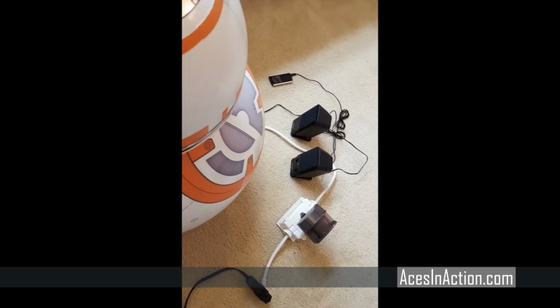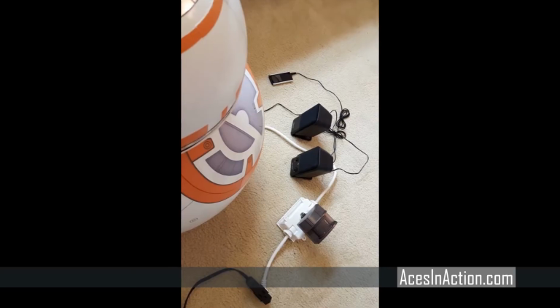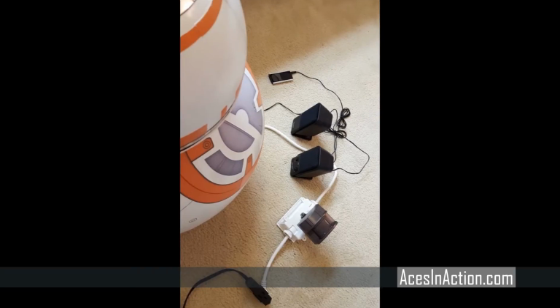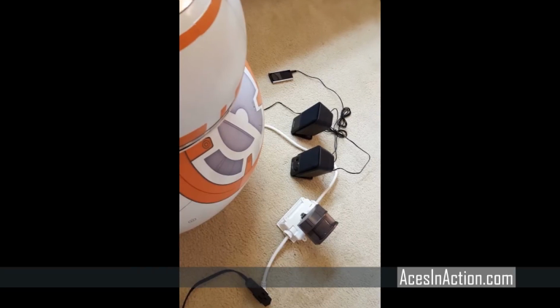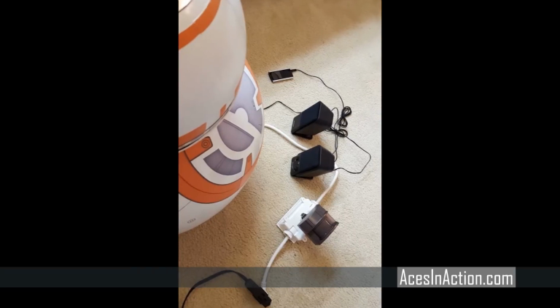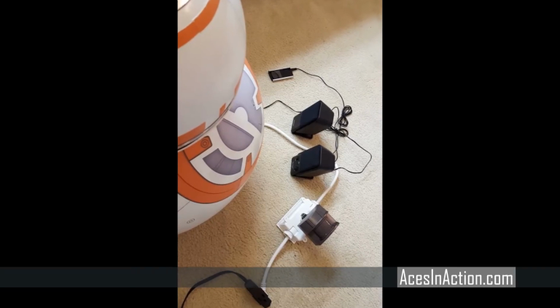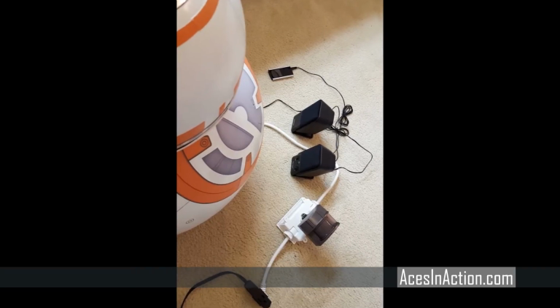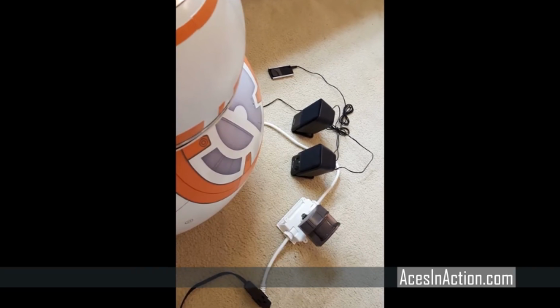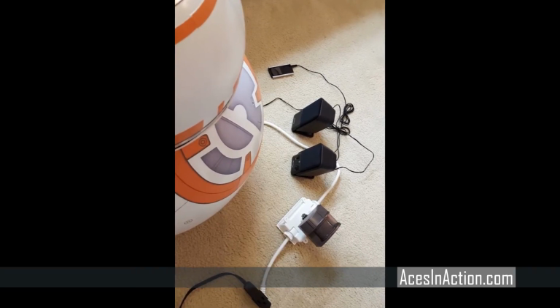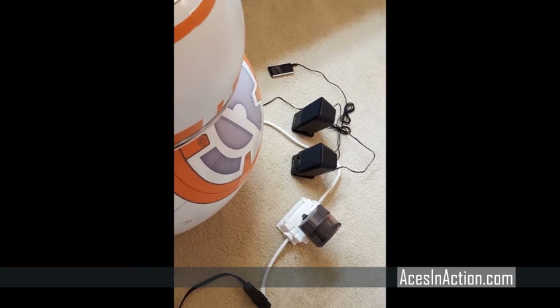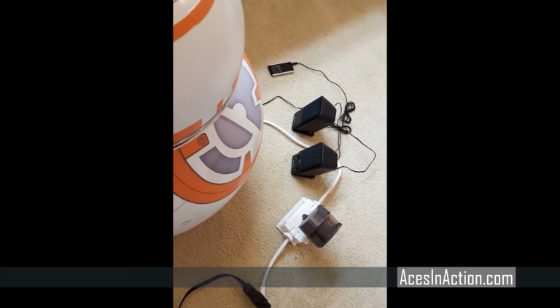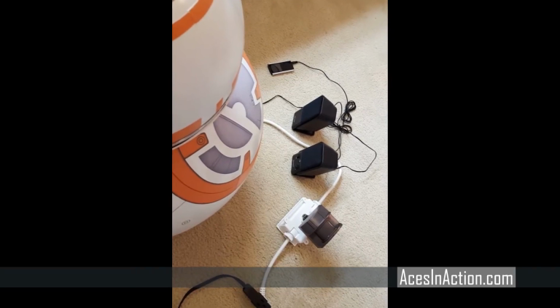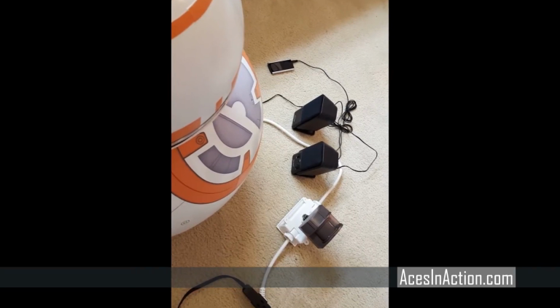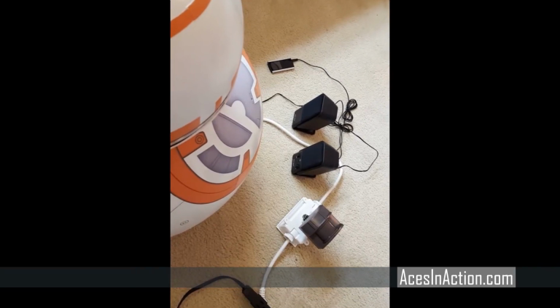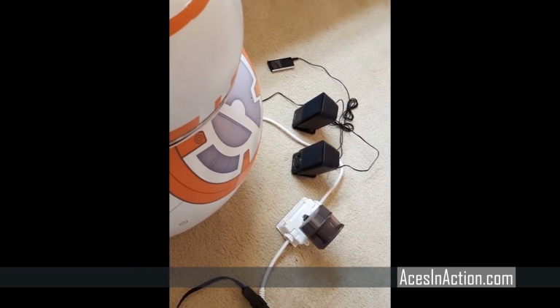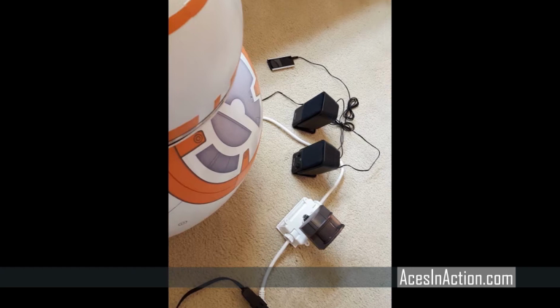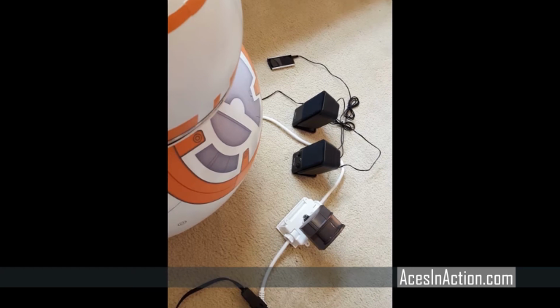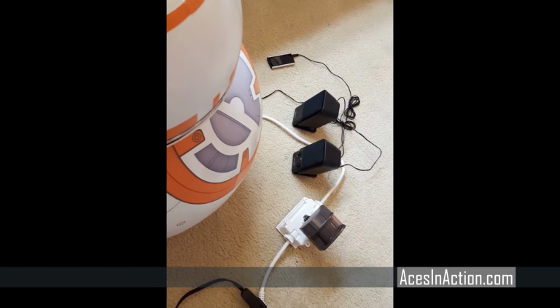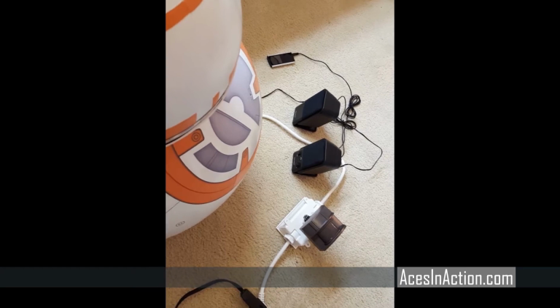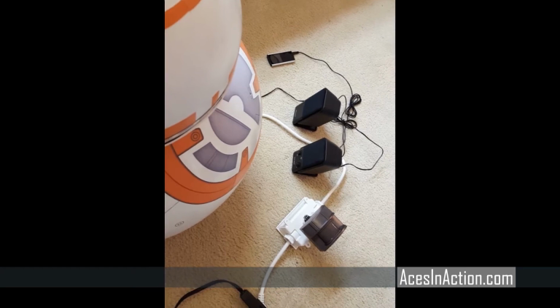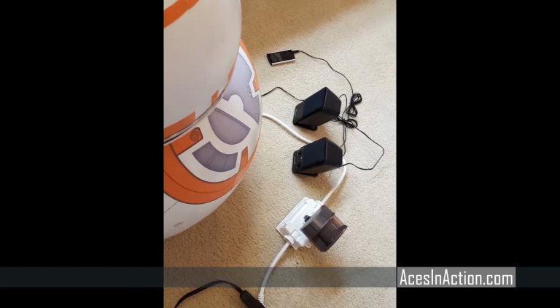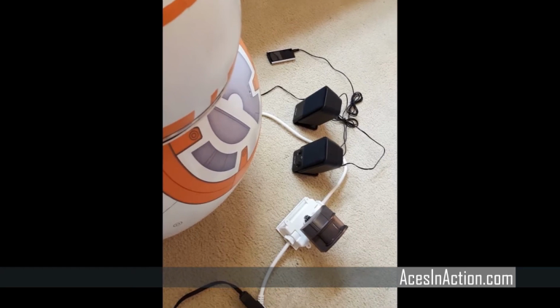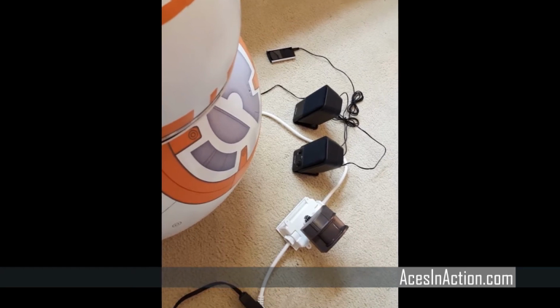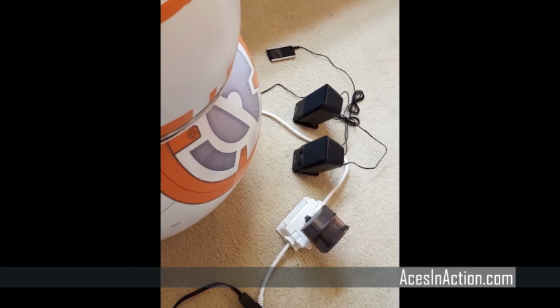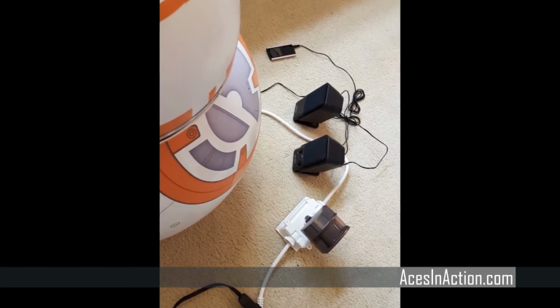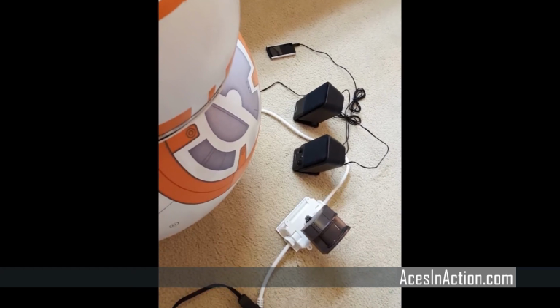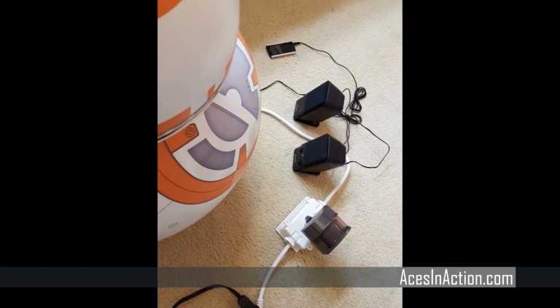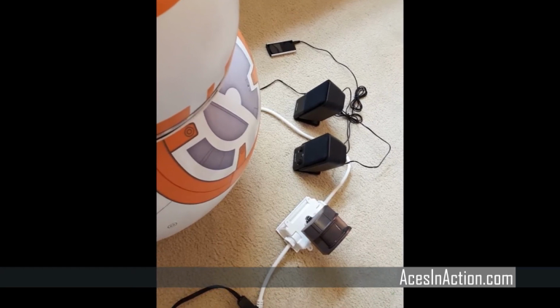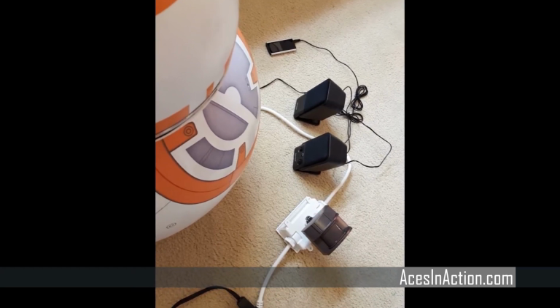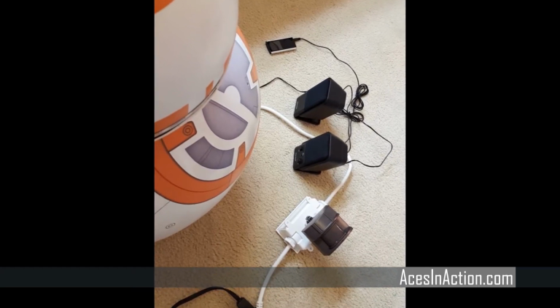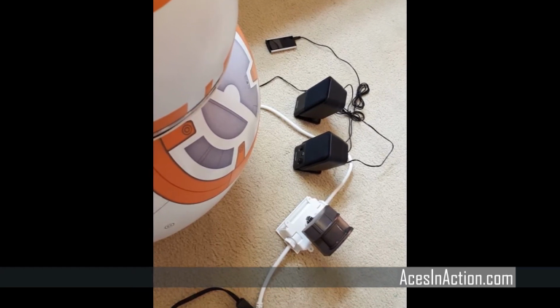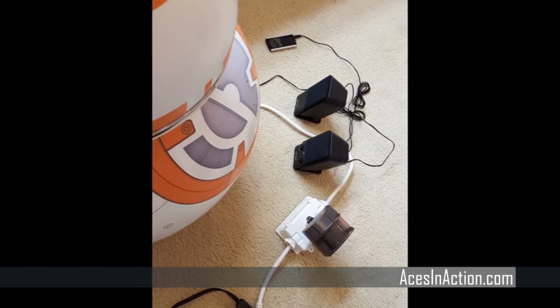BB-8's audio files are uploaded on an MP3 player, and then the speakers are plugged in. Everything is inside of him as well.